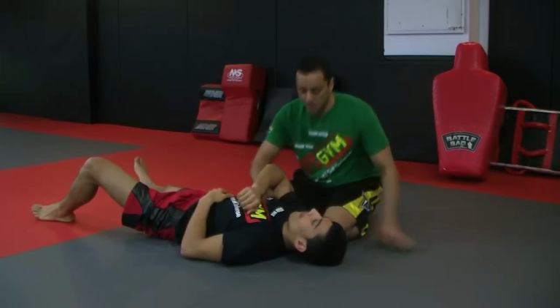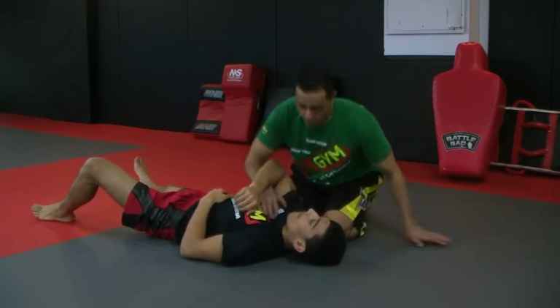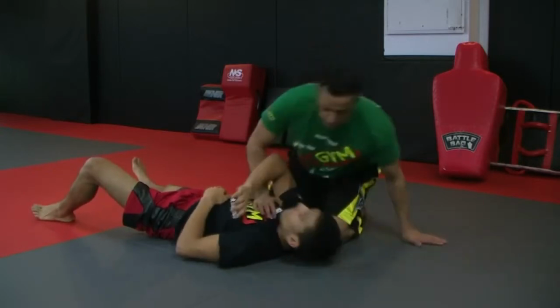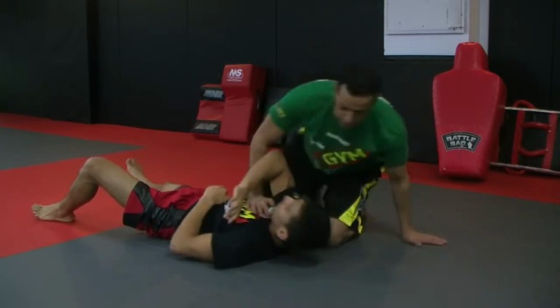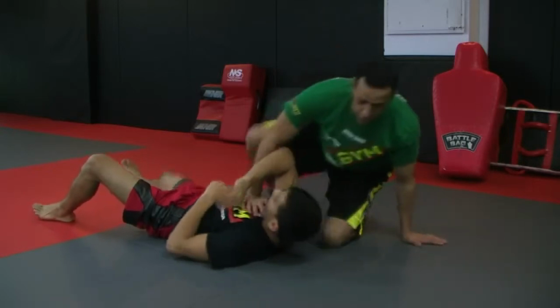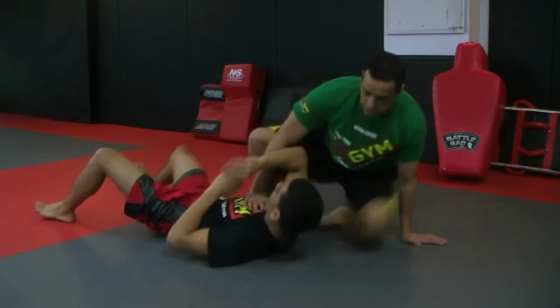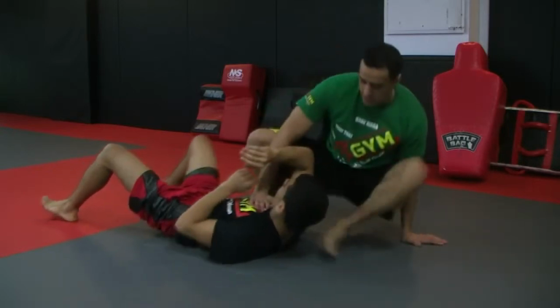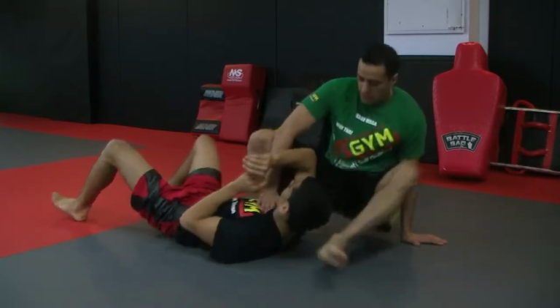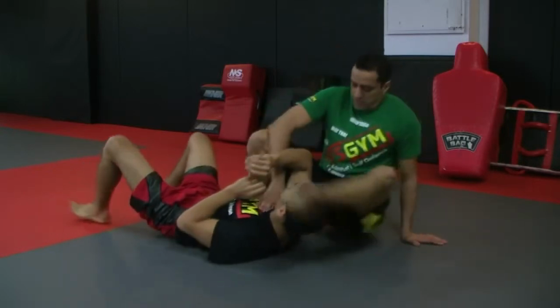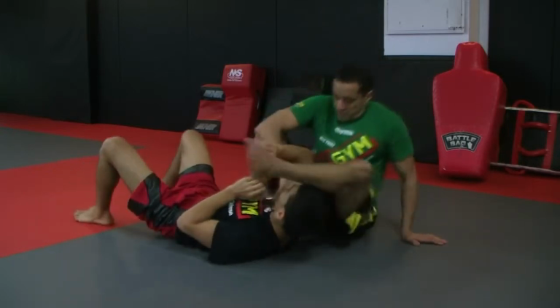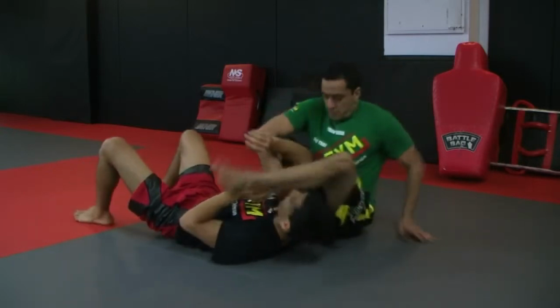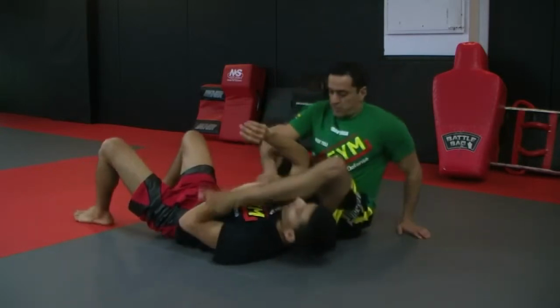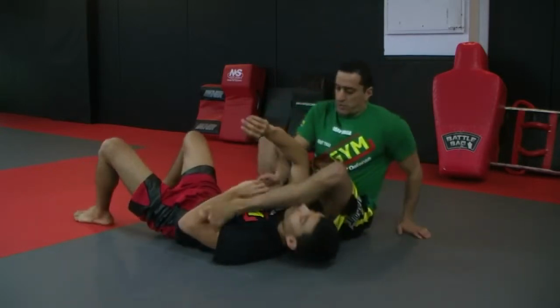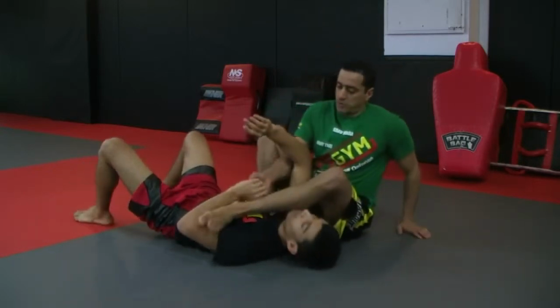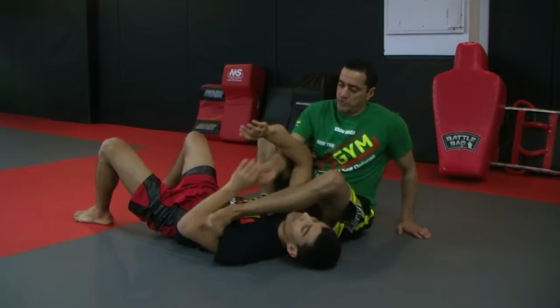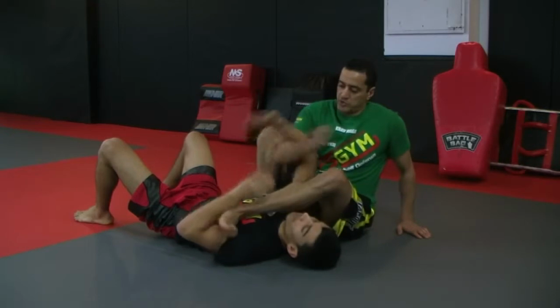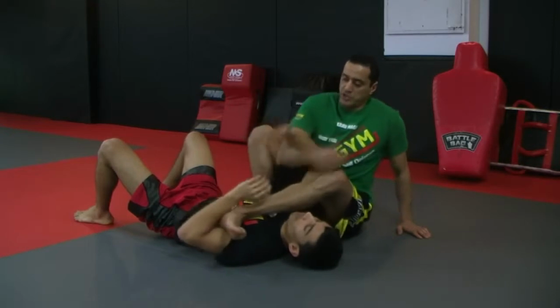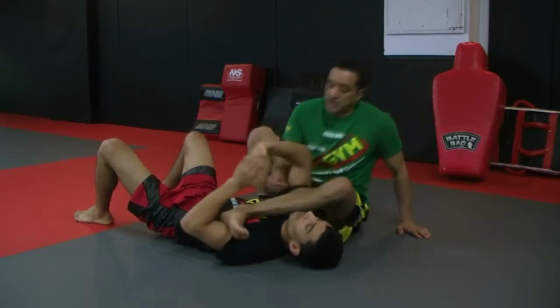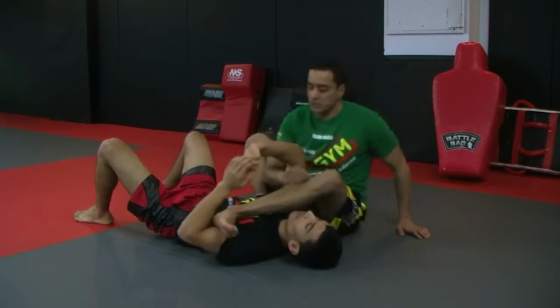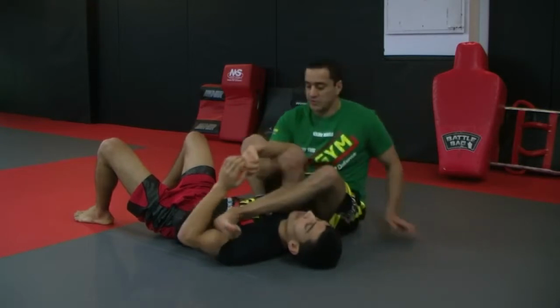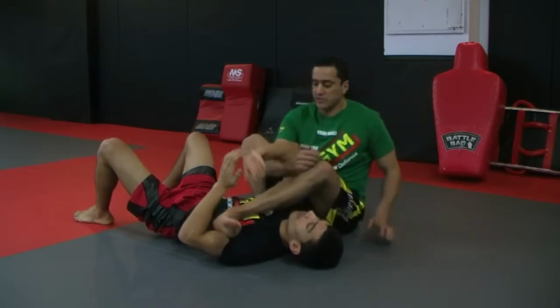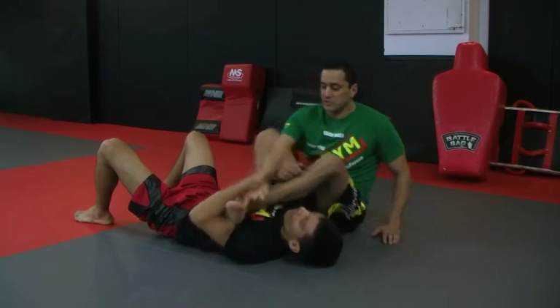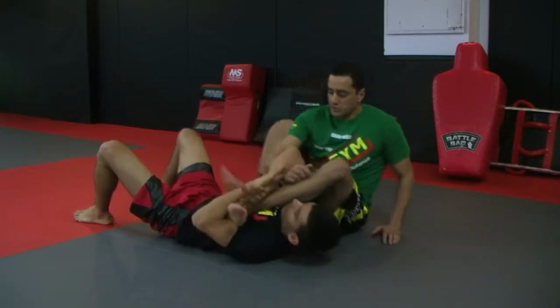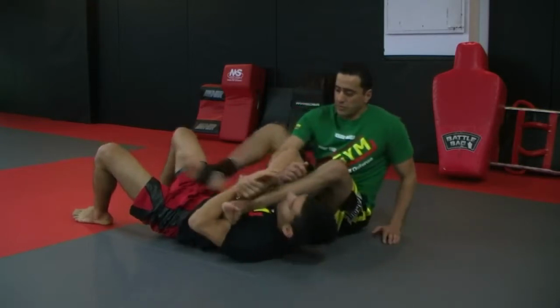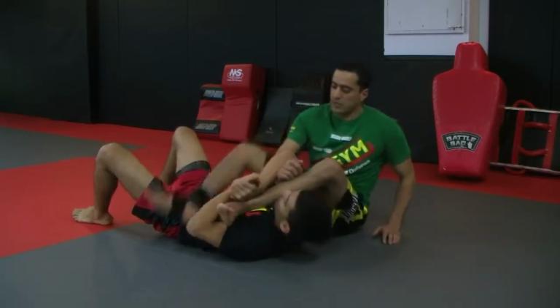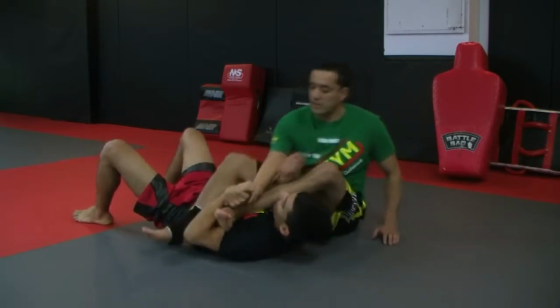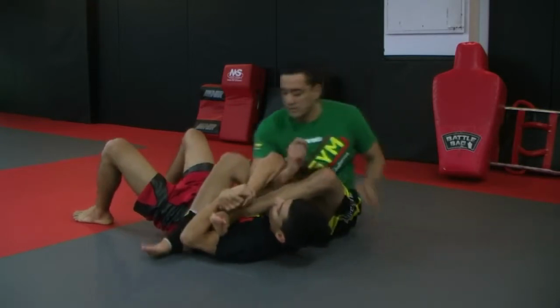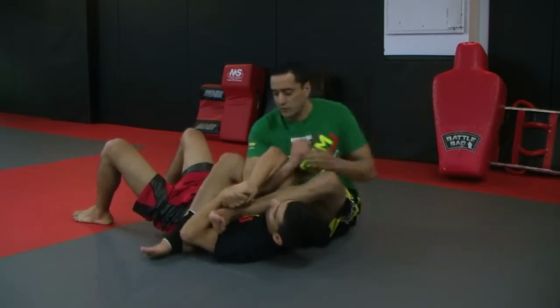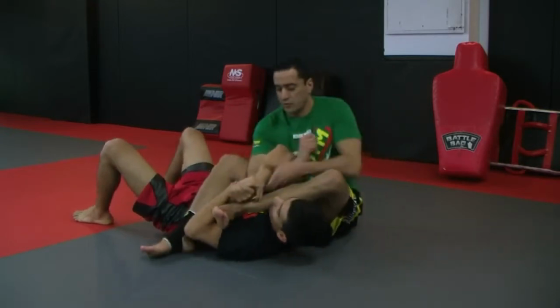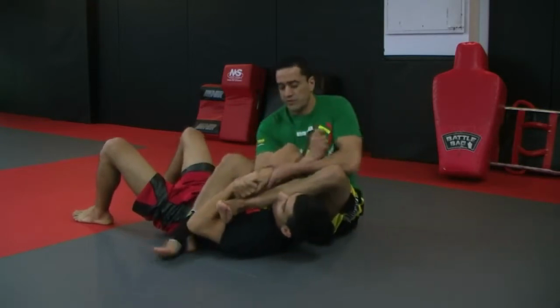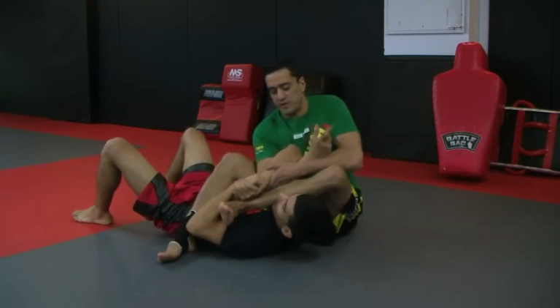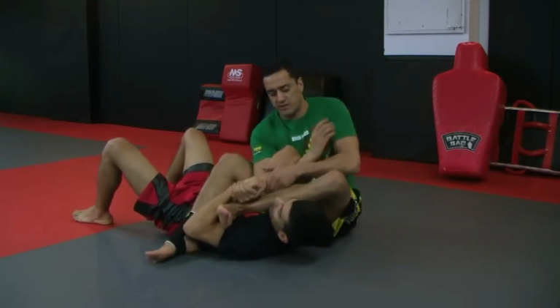So here we go. I'm in the armbar position here — it's all in his hand.